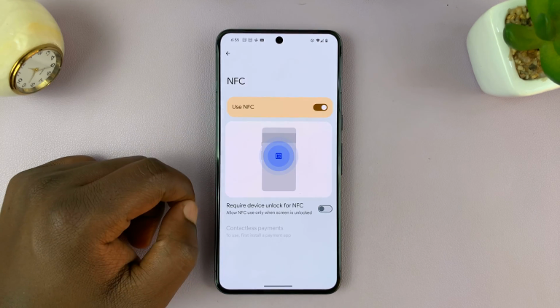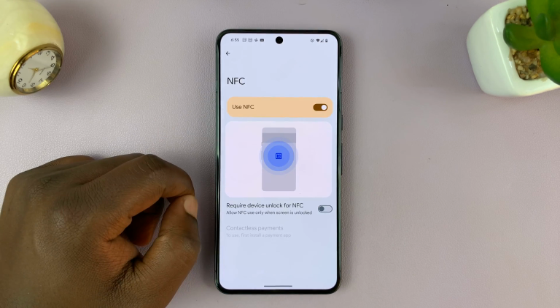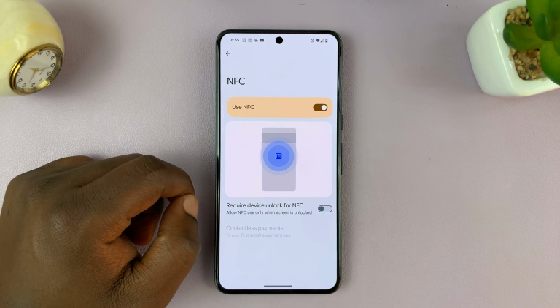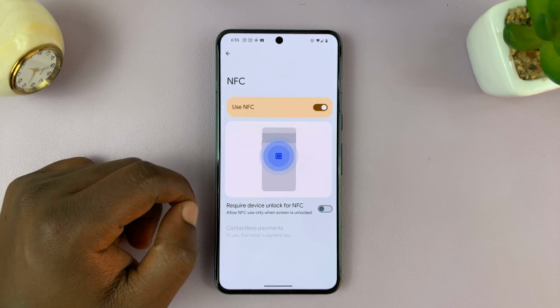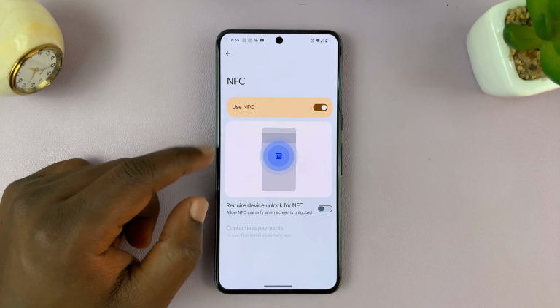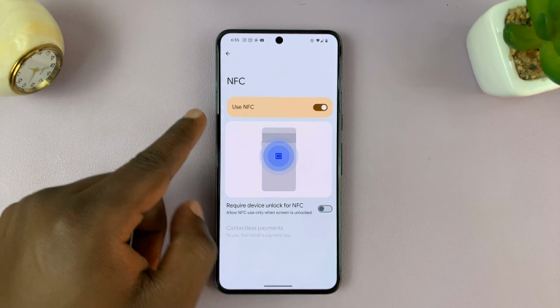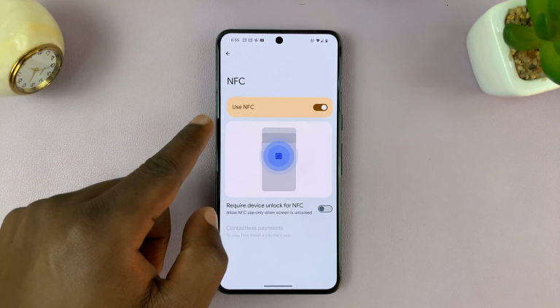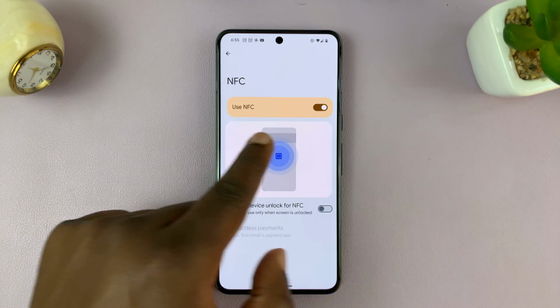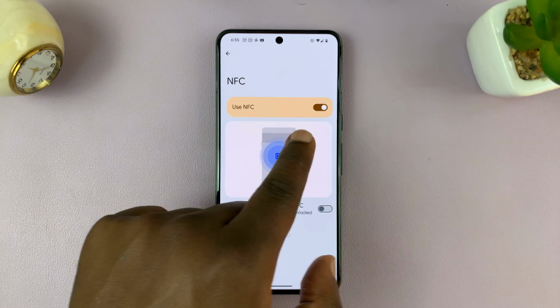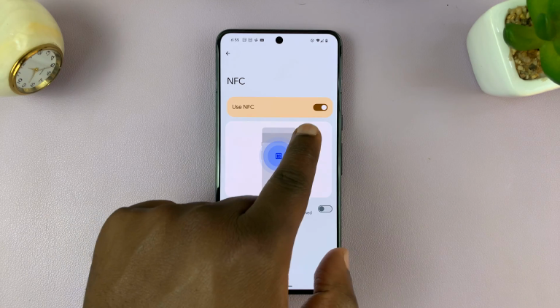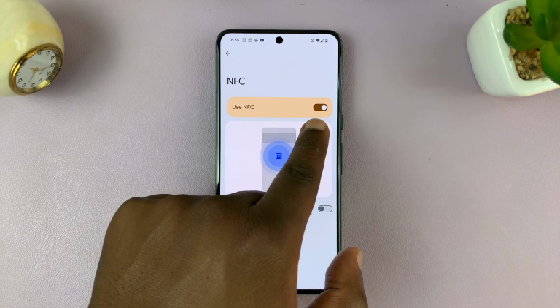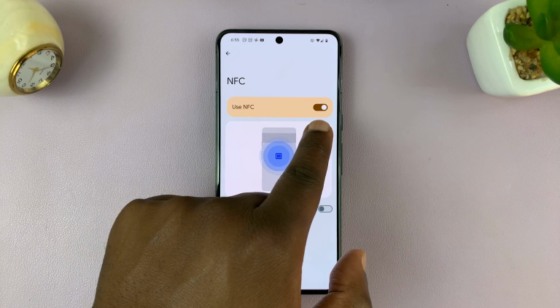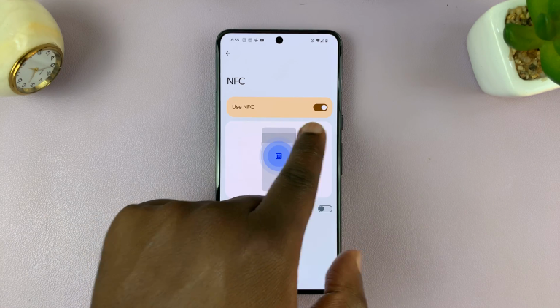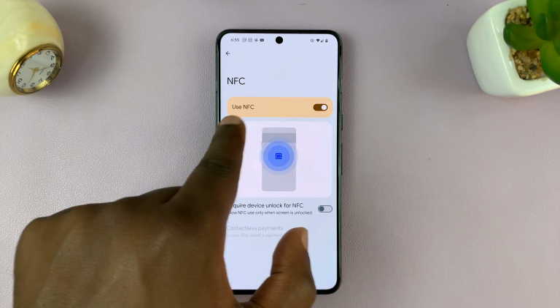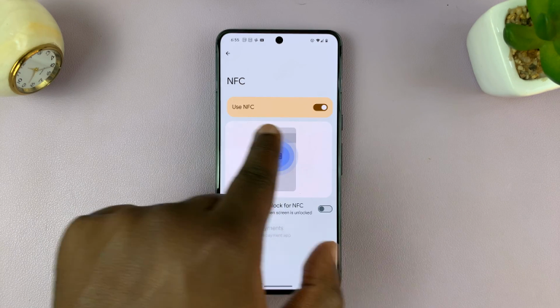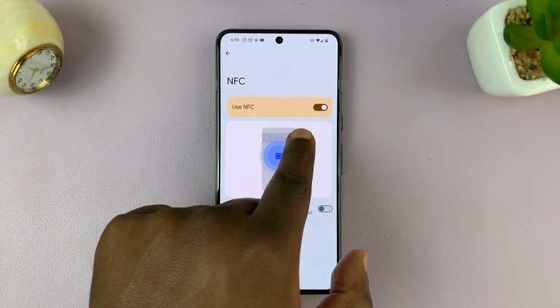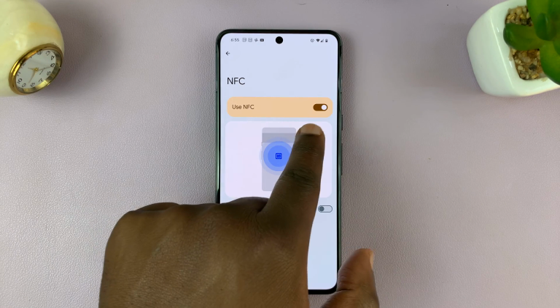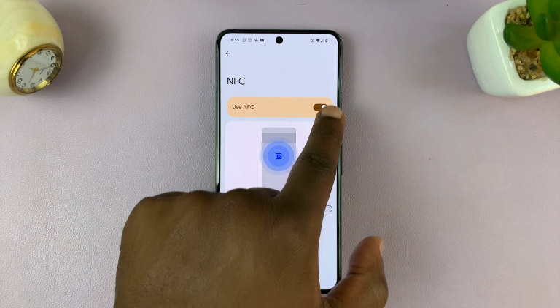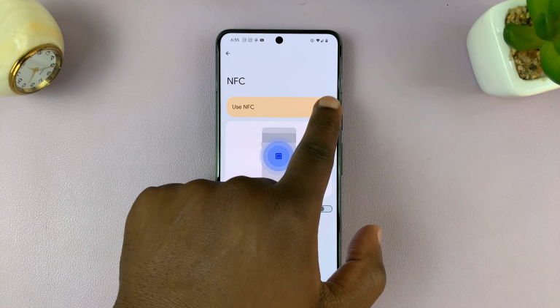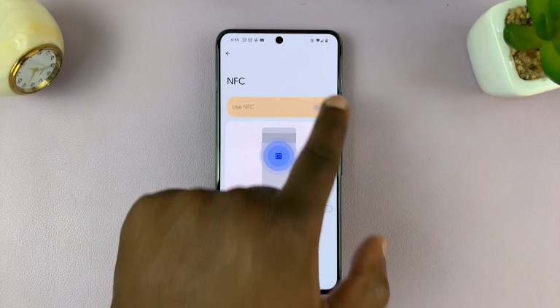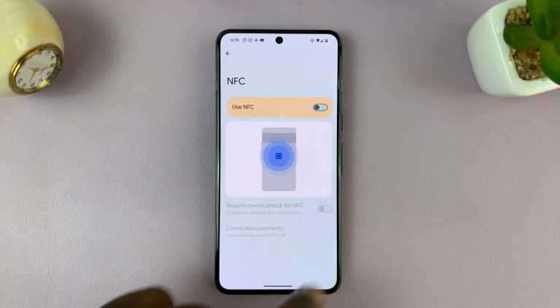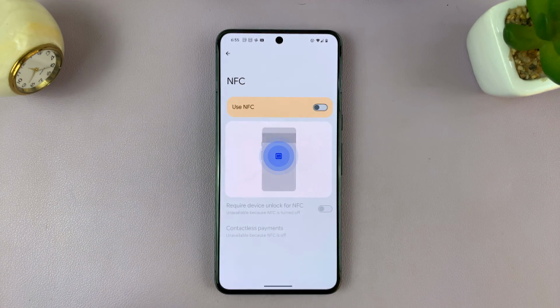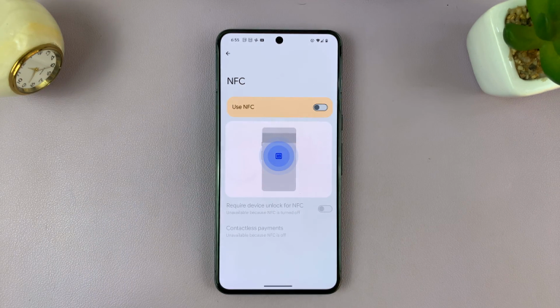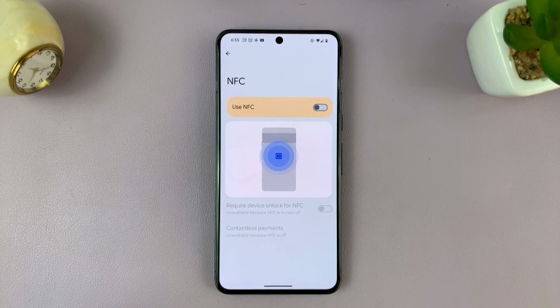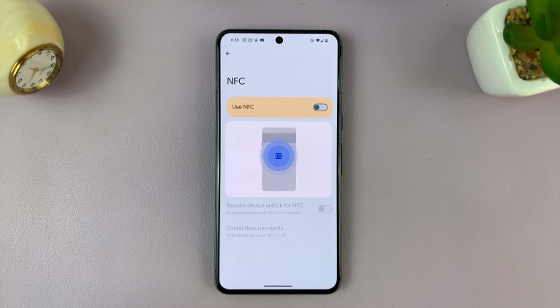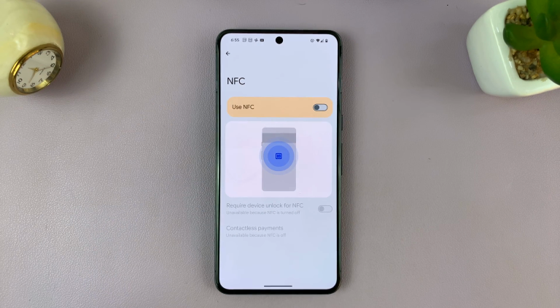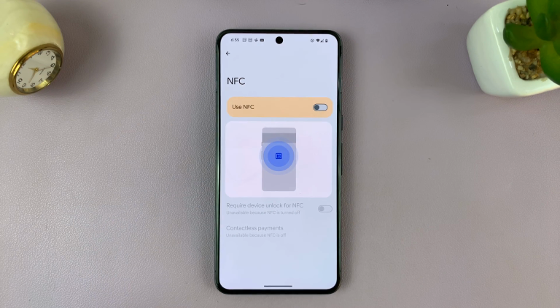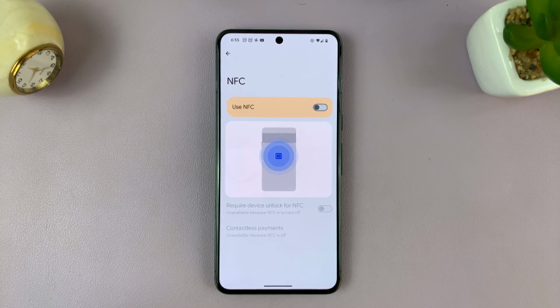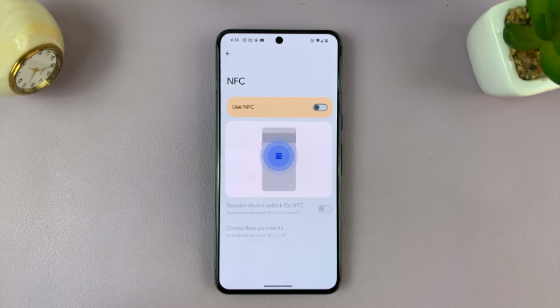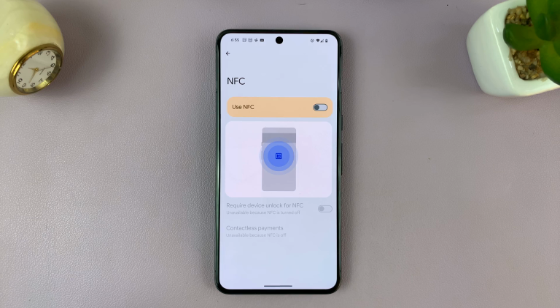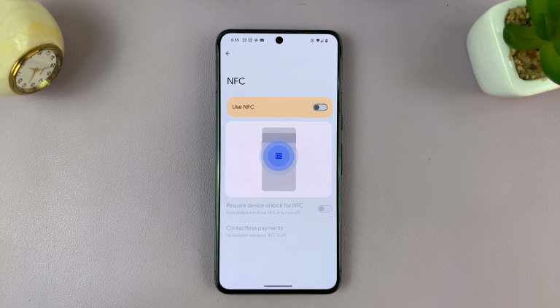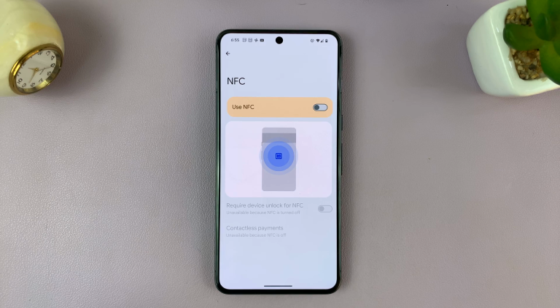Tap on that, and you'll notice that we have a toggle button next to NFC. You can turn it off by turning off that toggle button.